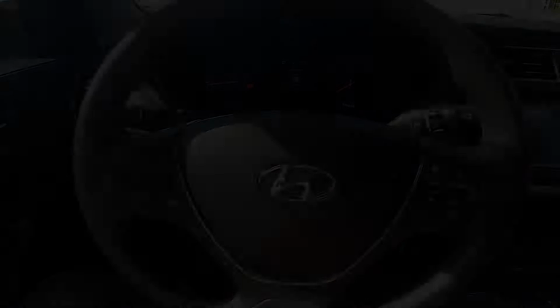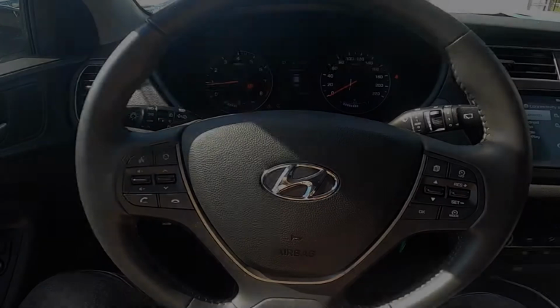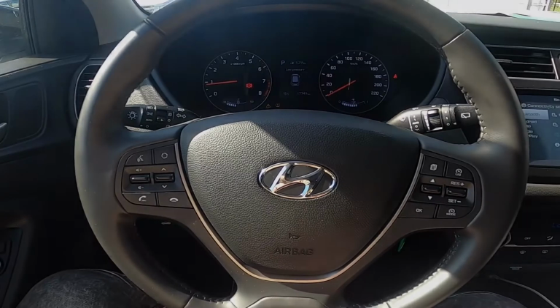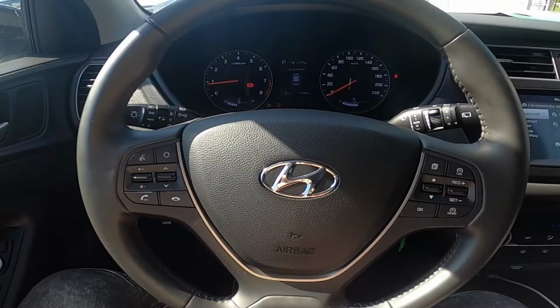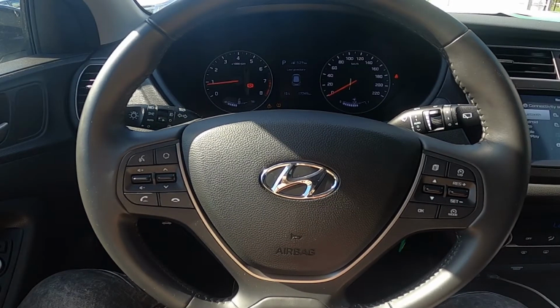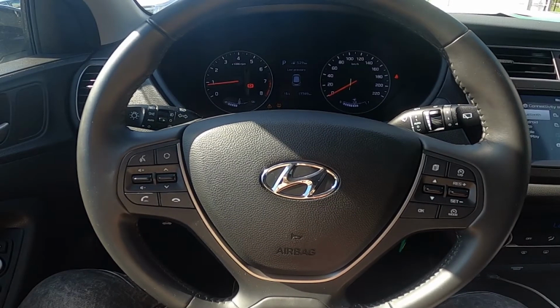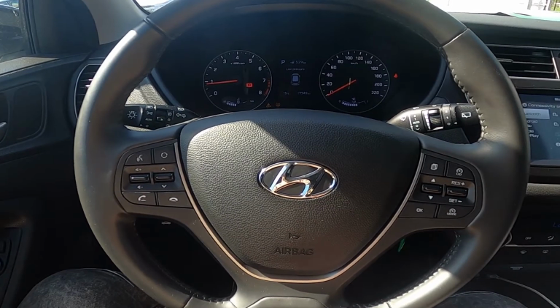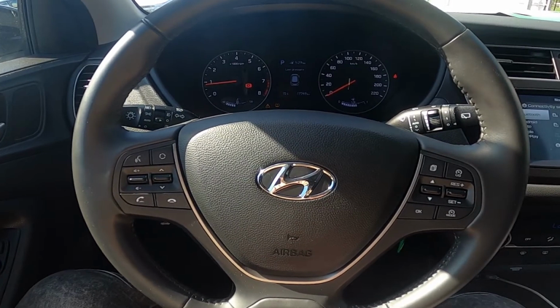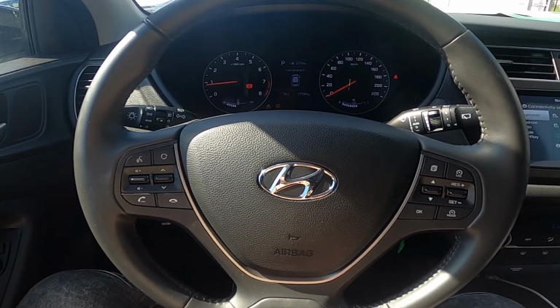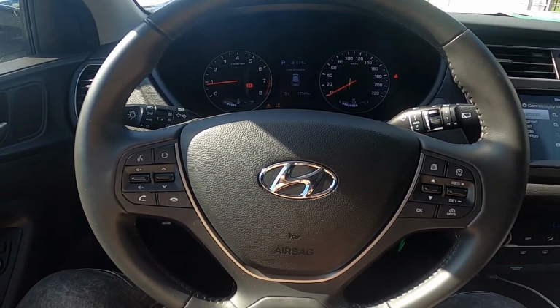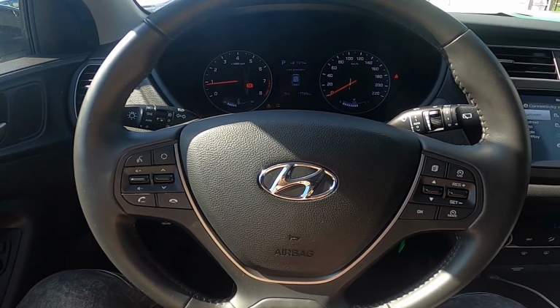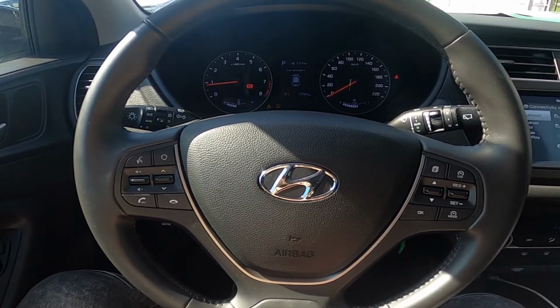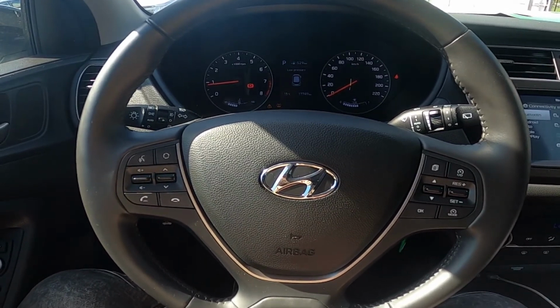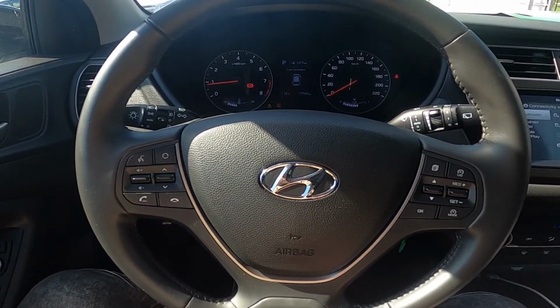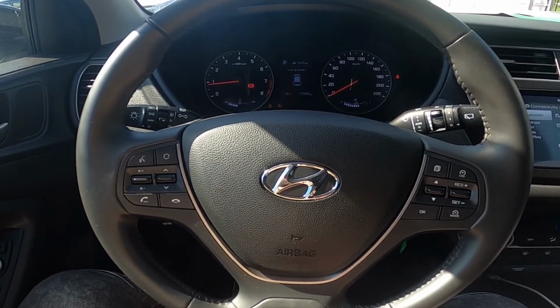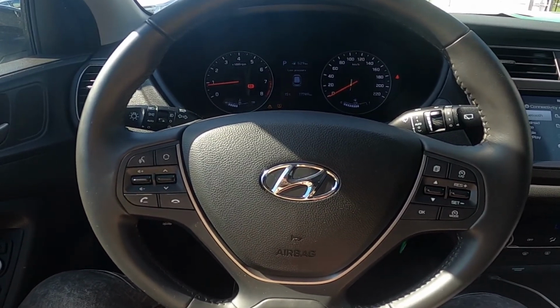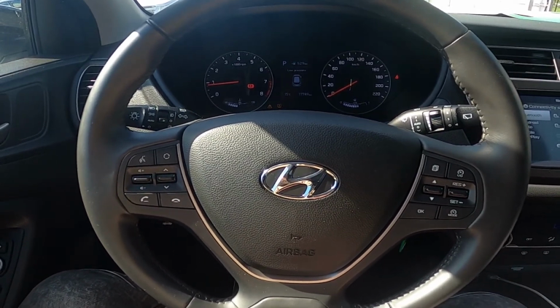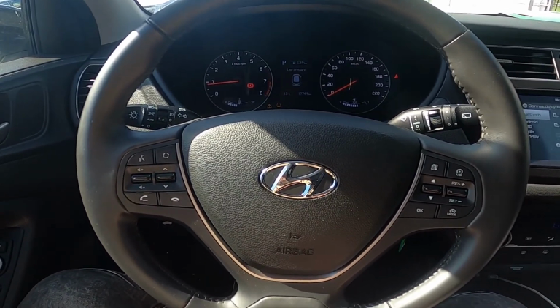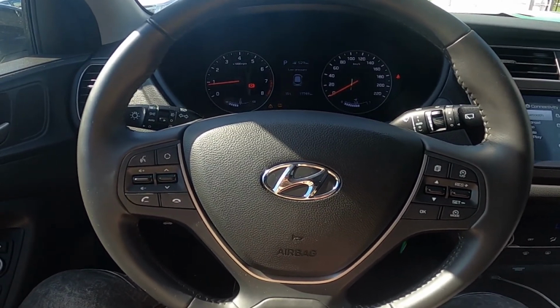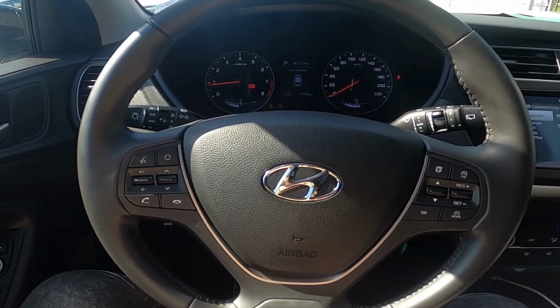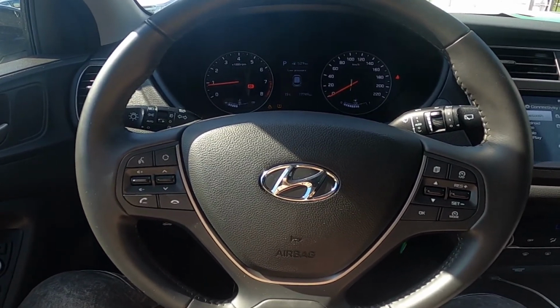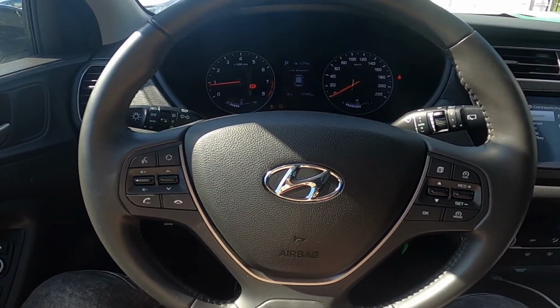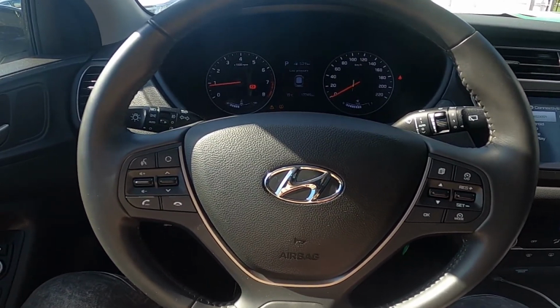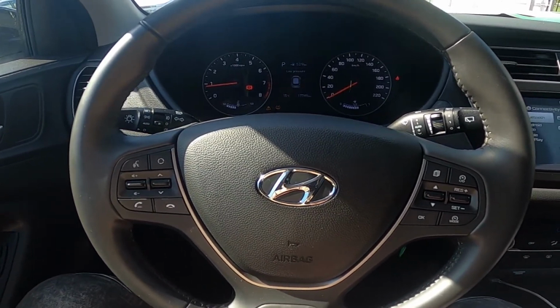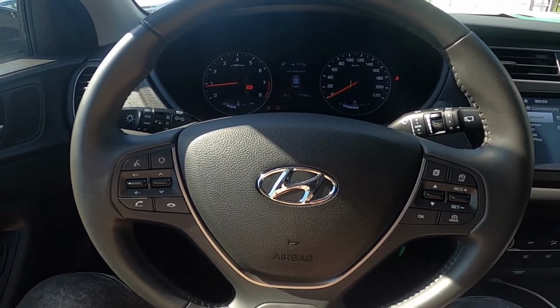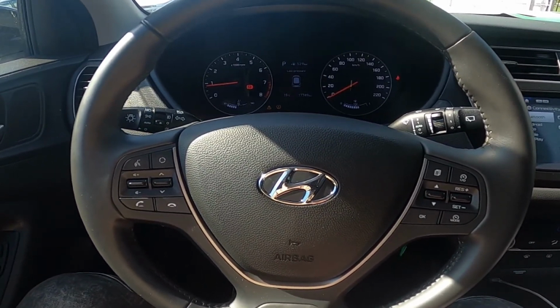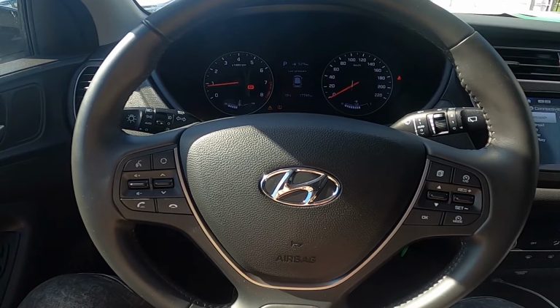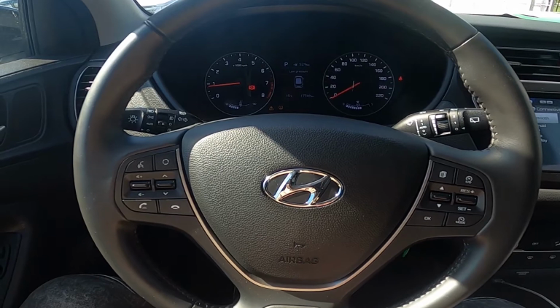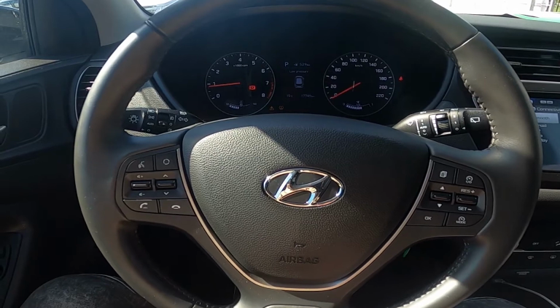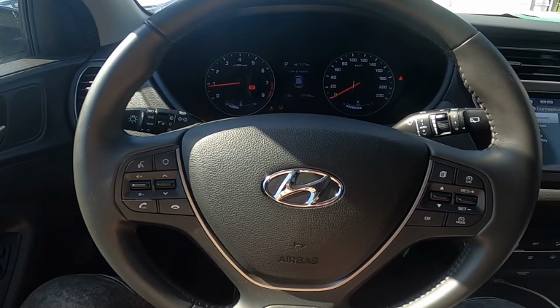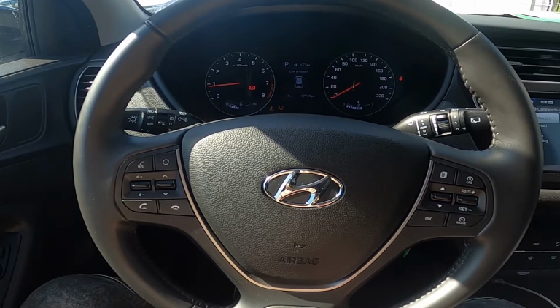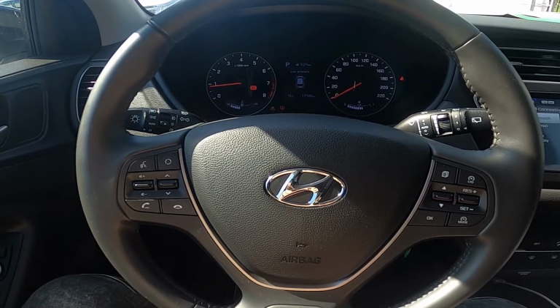Hello, today I'm in a Hyundai i20. In this video I'll show you how to use Android Auto.